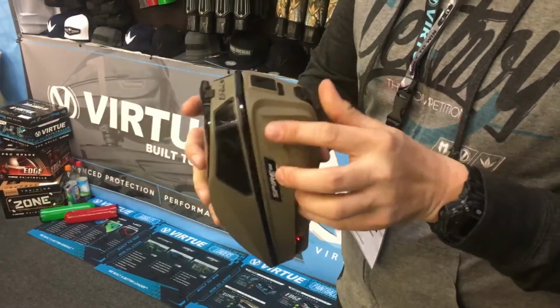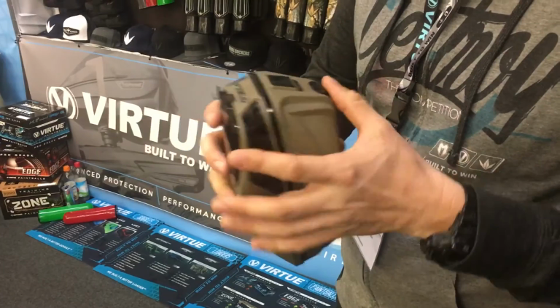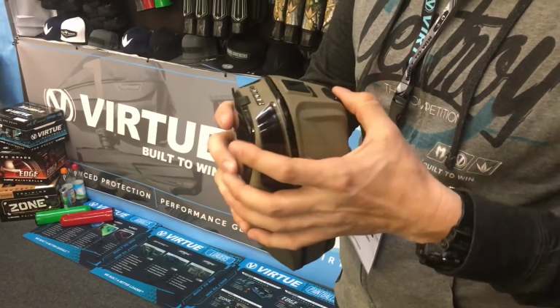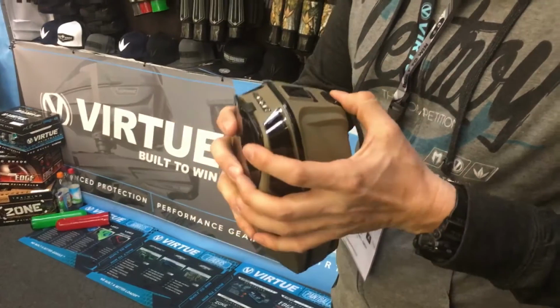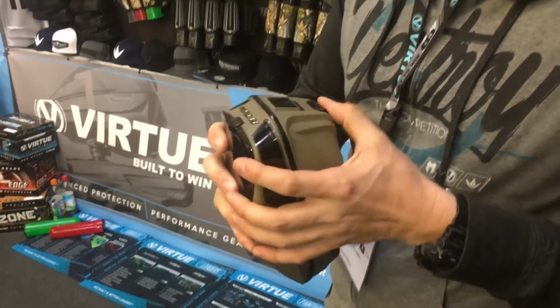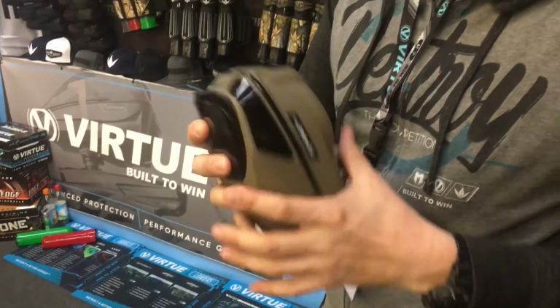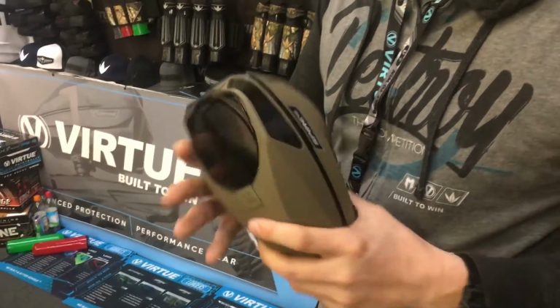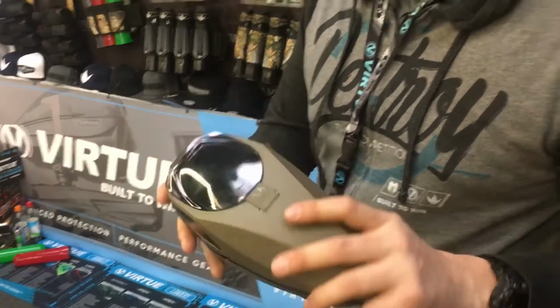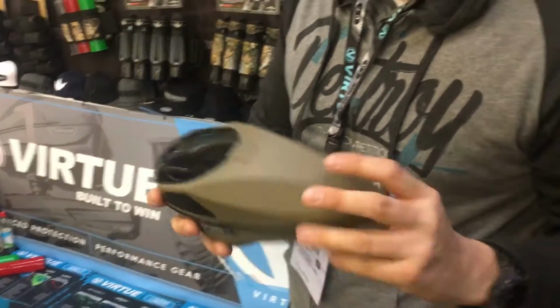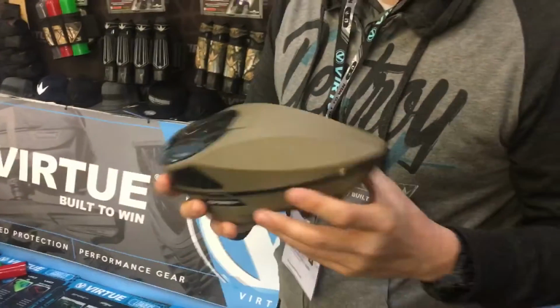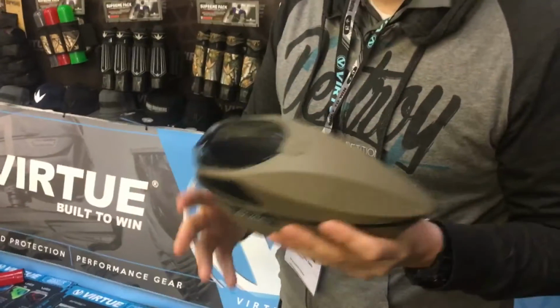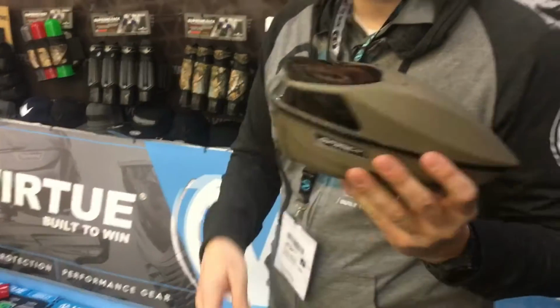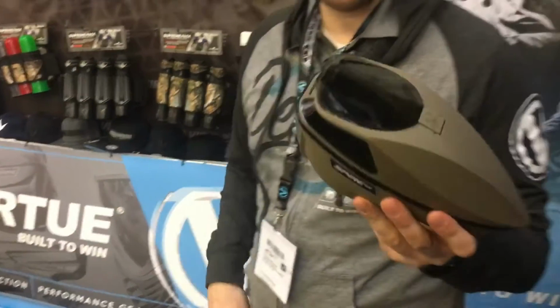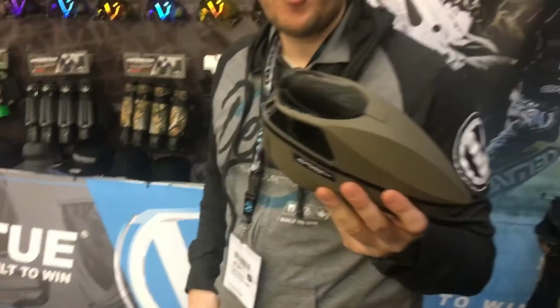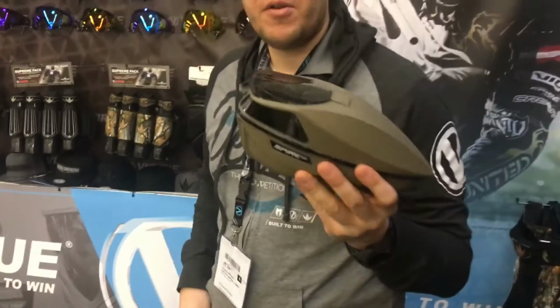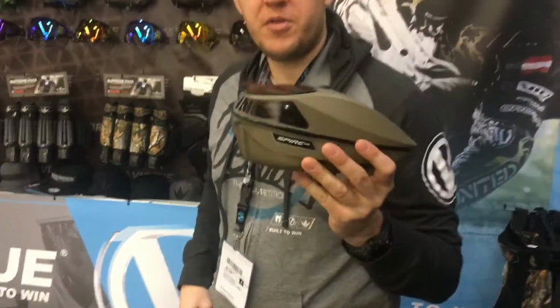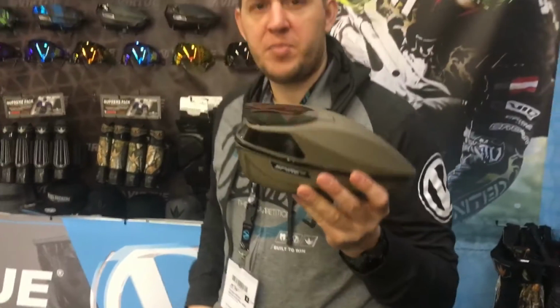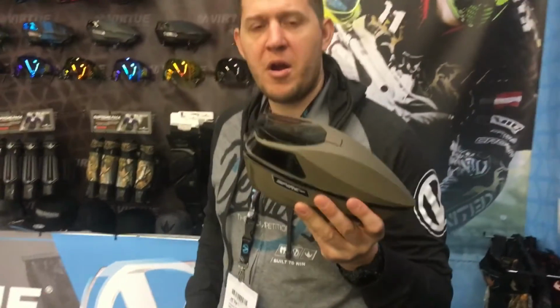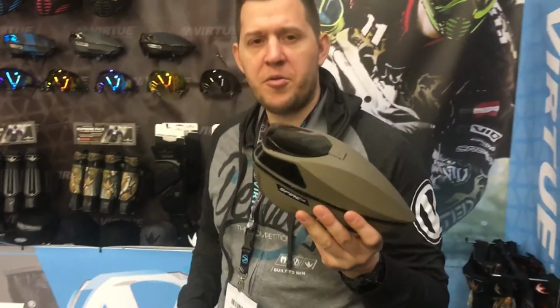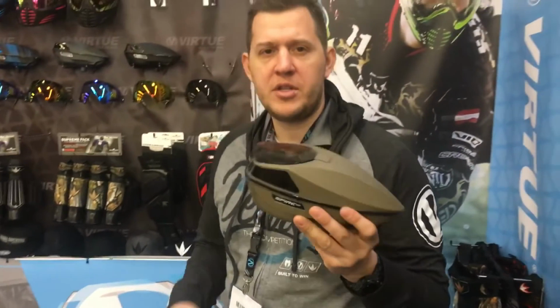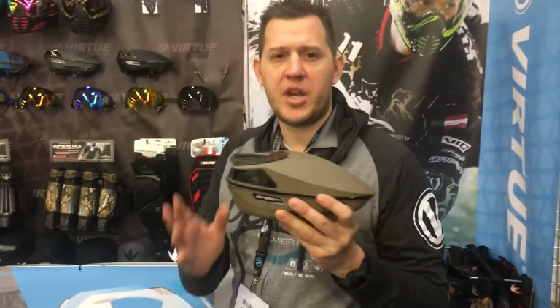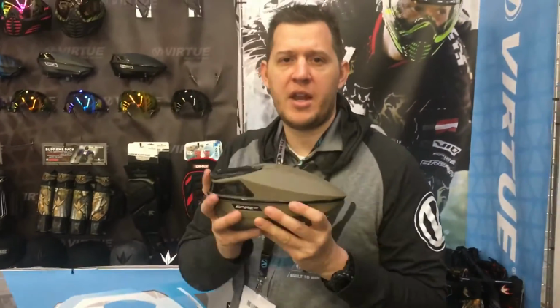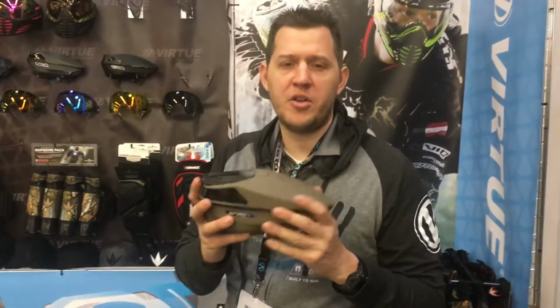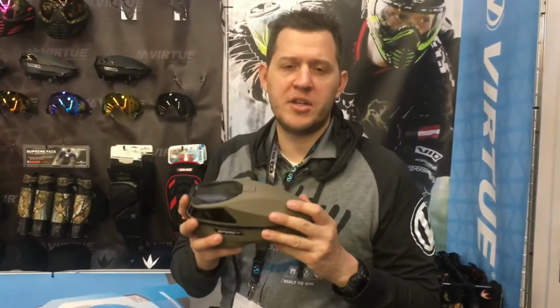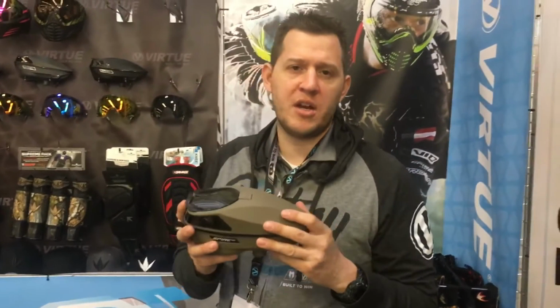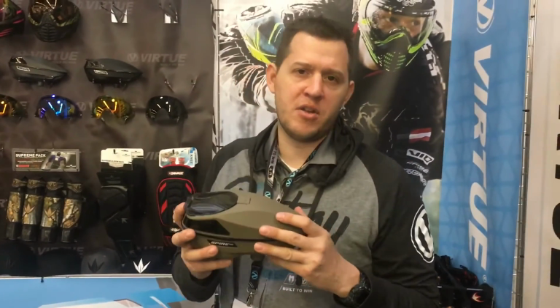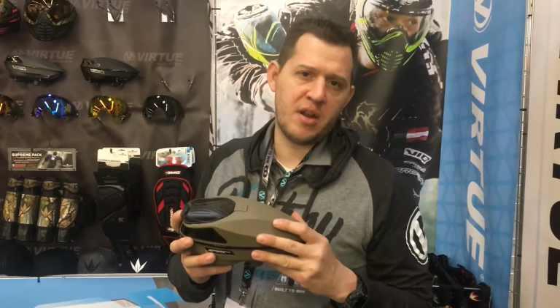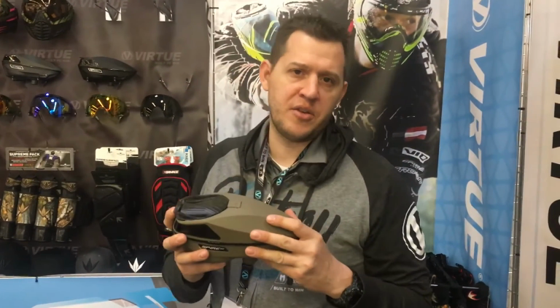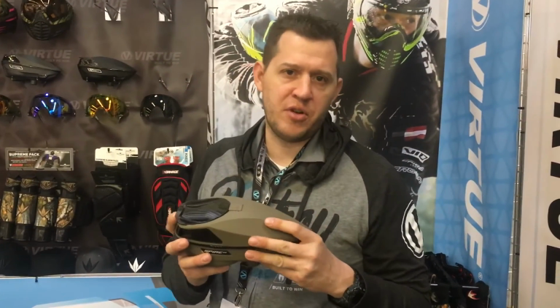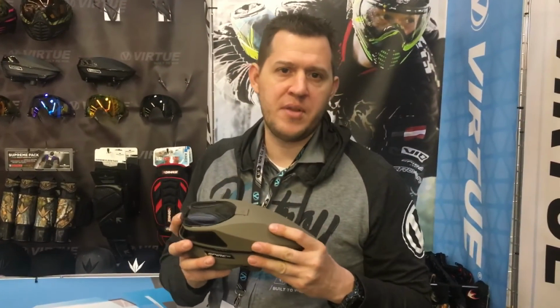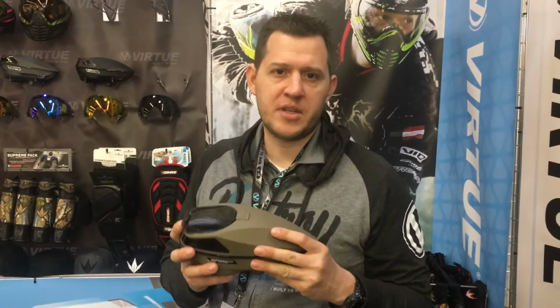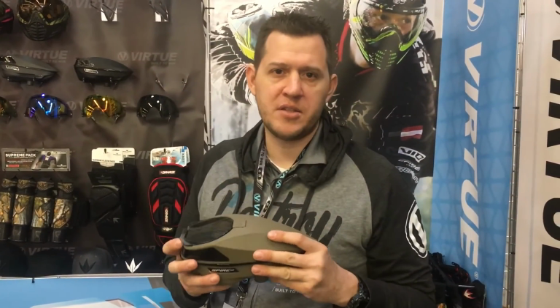So there's the new firmware upgrade for the Spire 3. Check it out — you can download it on Android. Thanks guys.